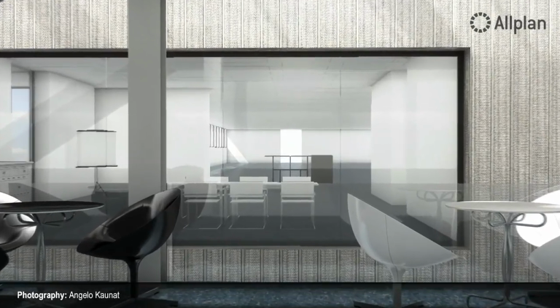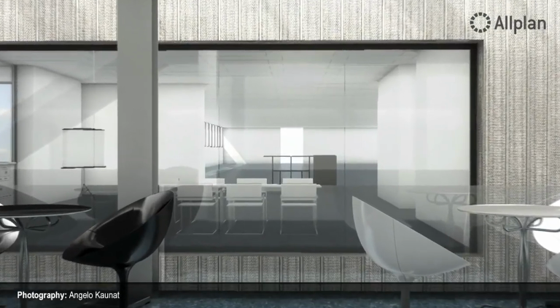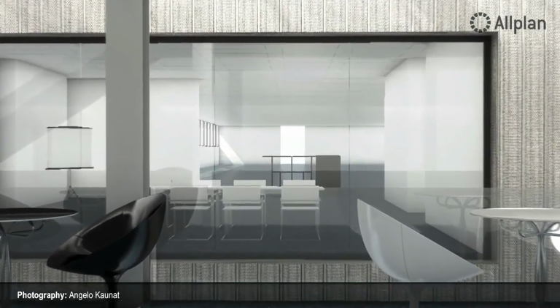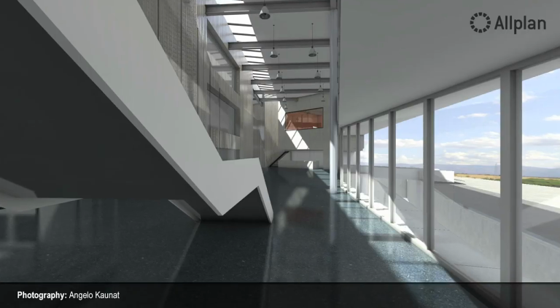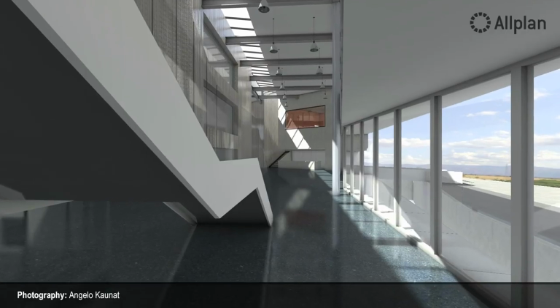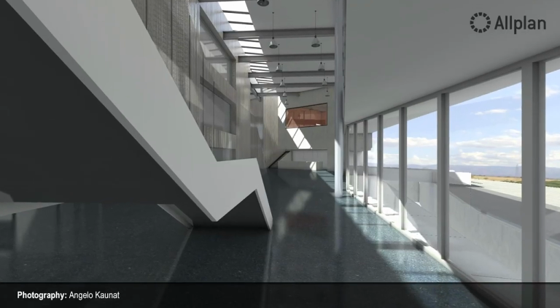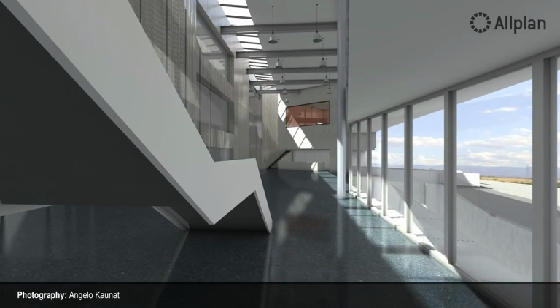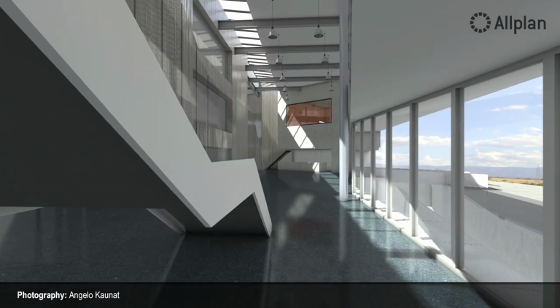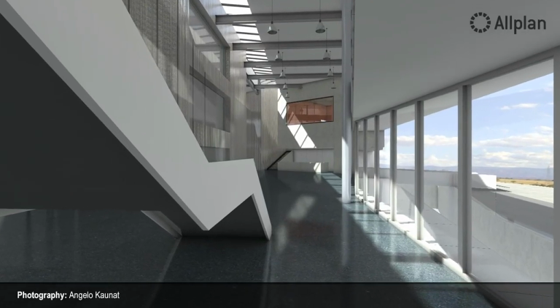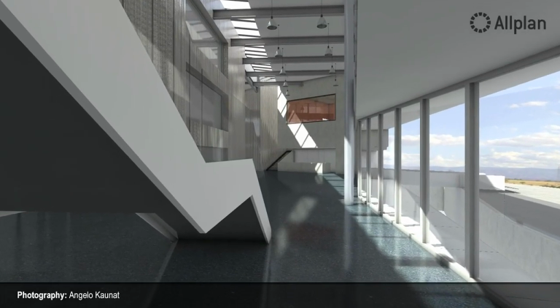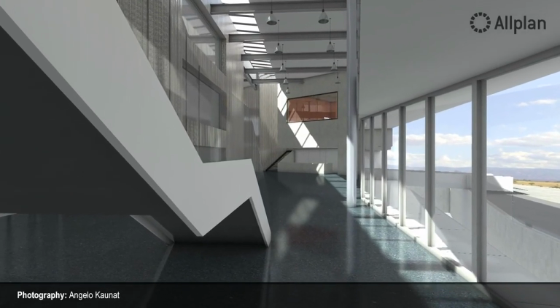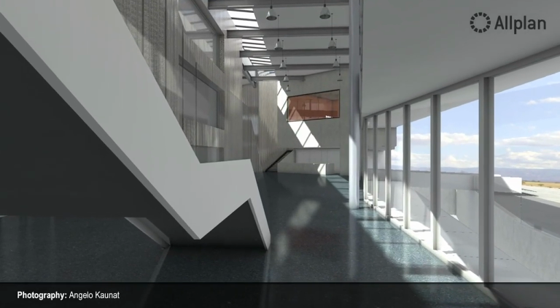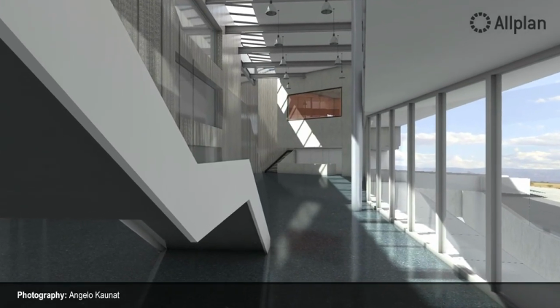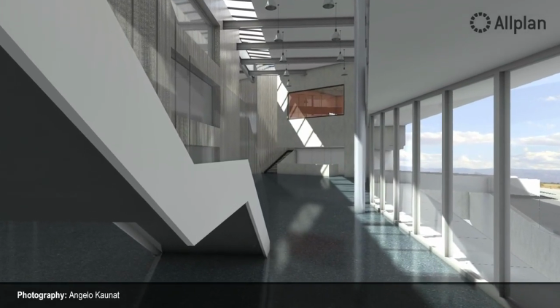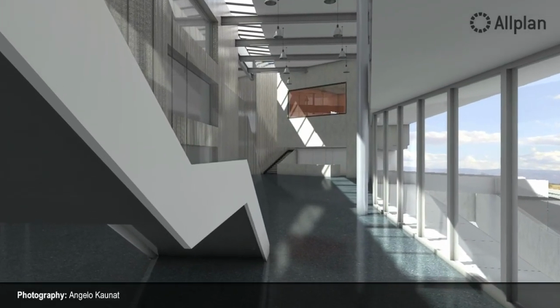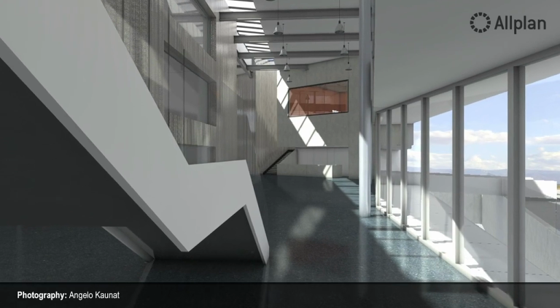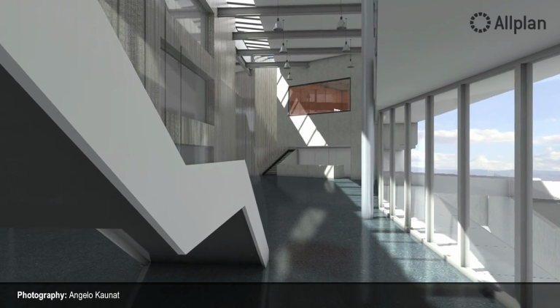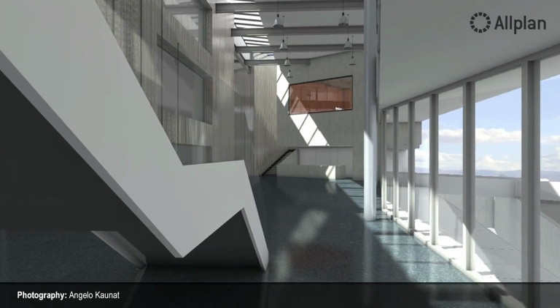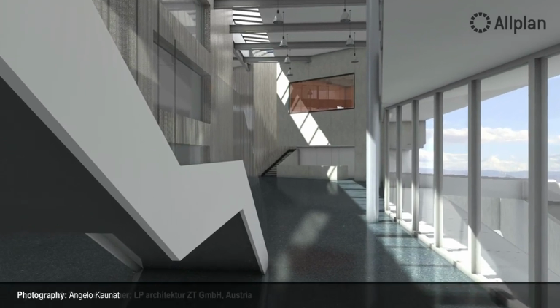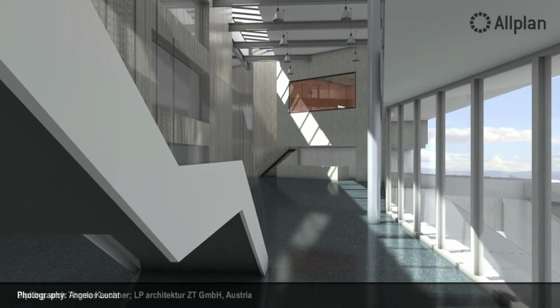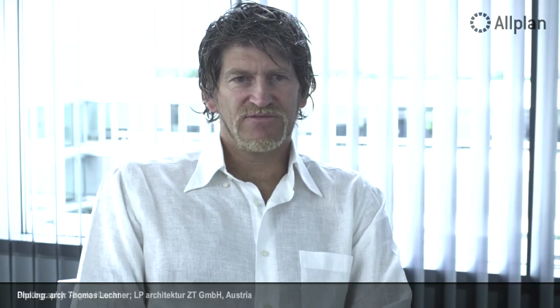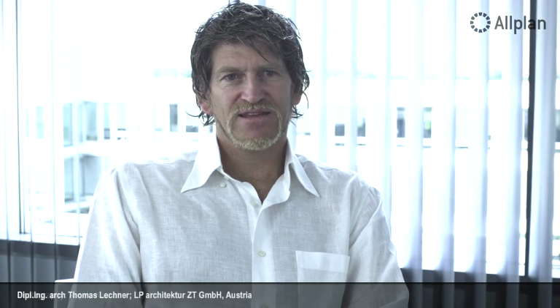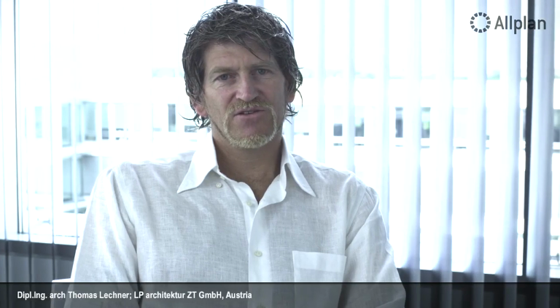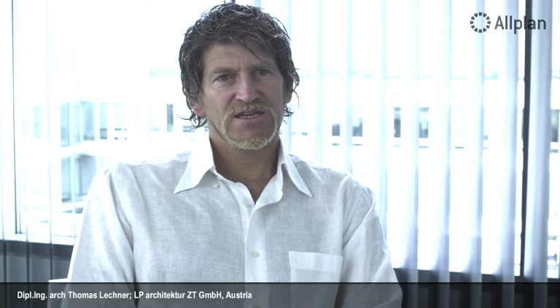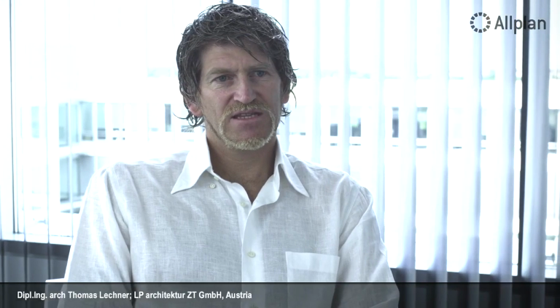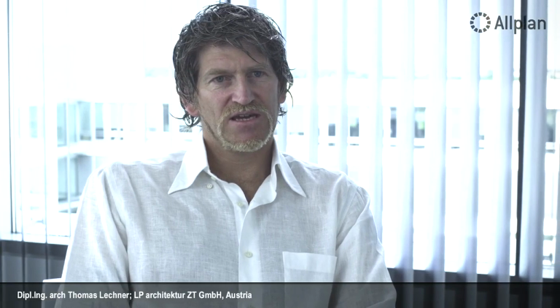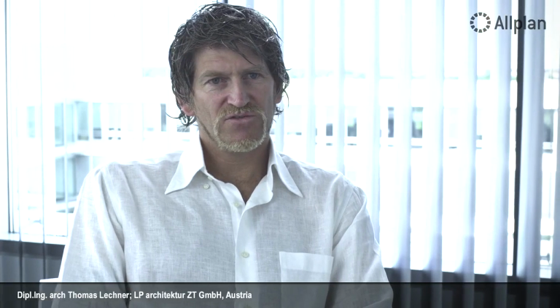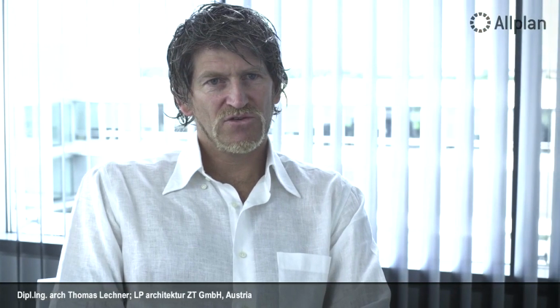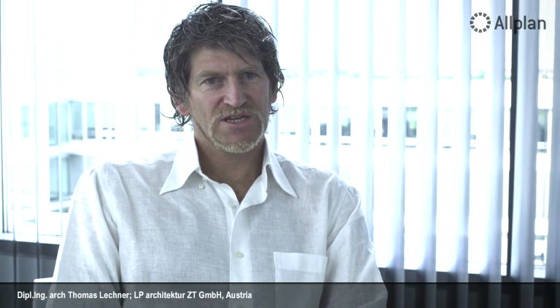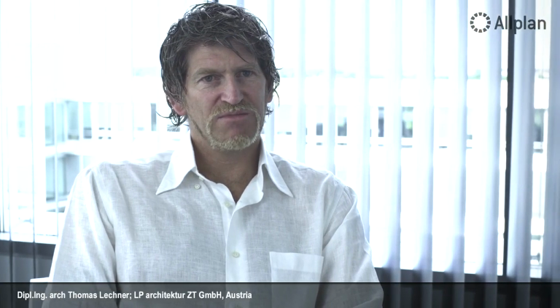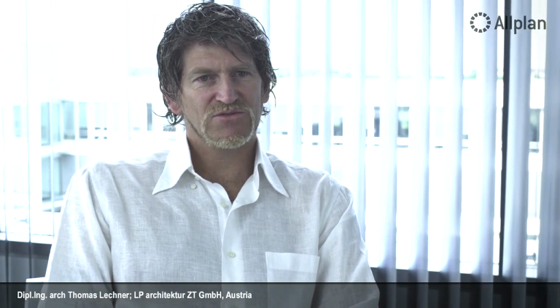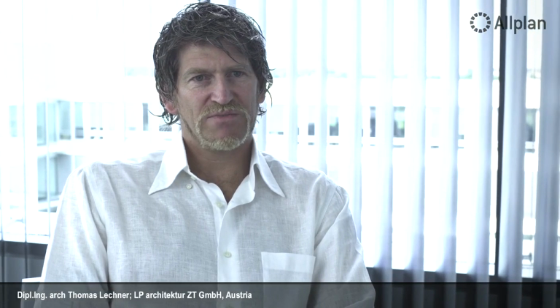This begins with the initial concept and goes right through to the execution approval planning, and then we continue to the implementation phase.